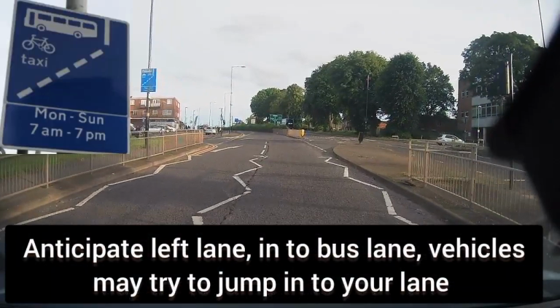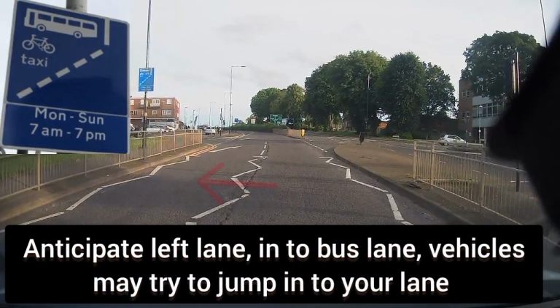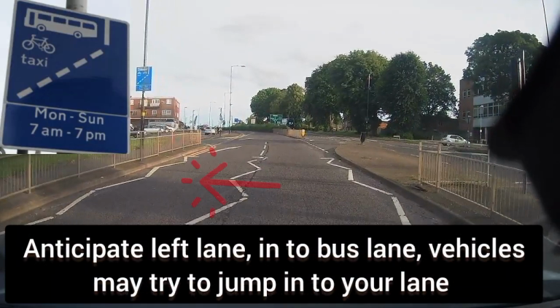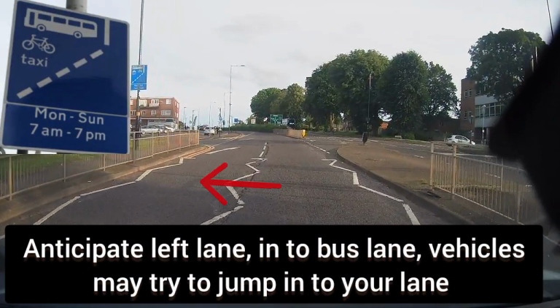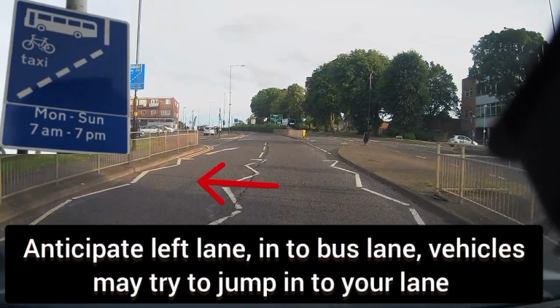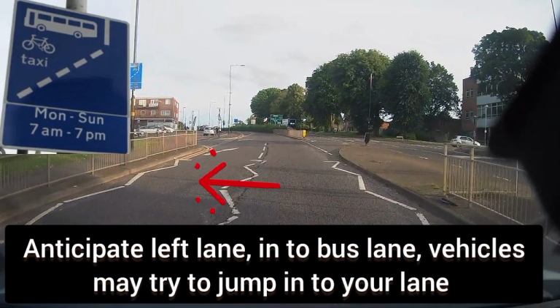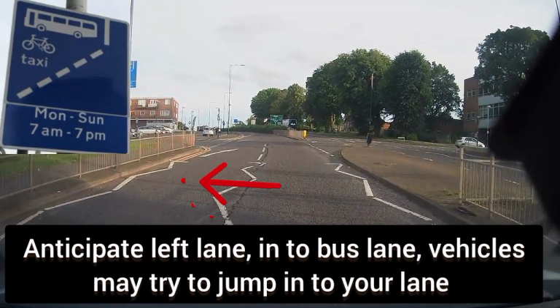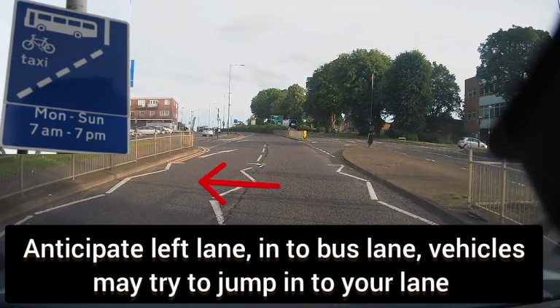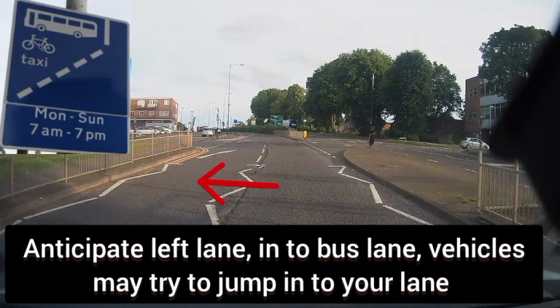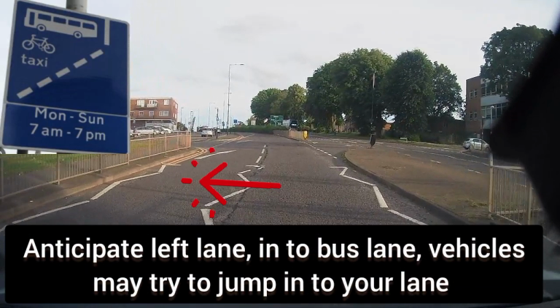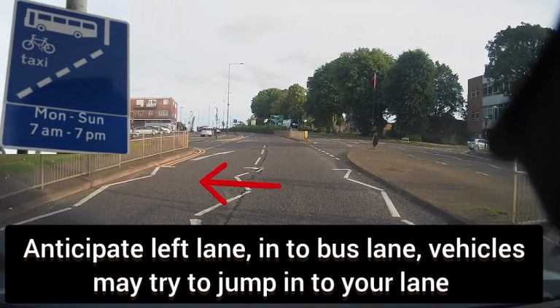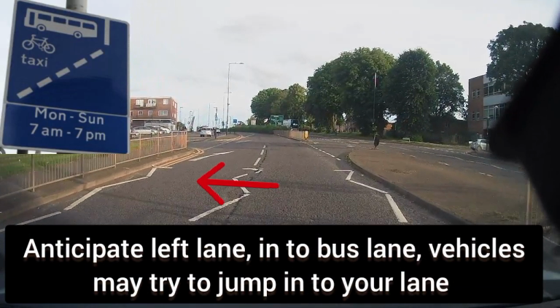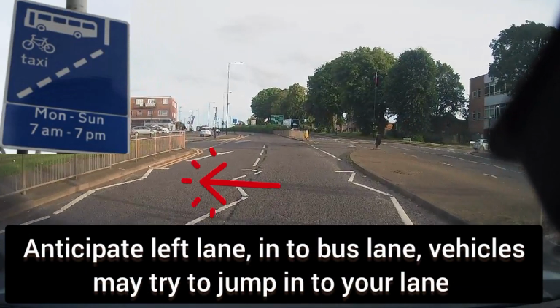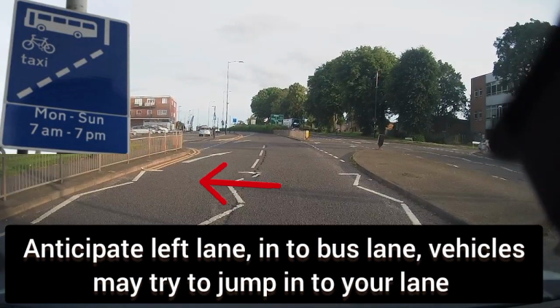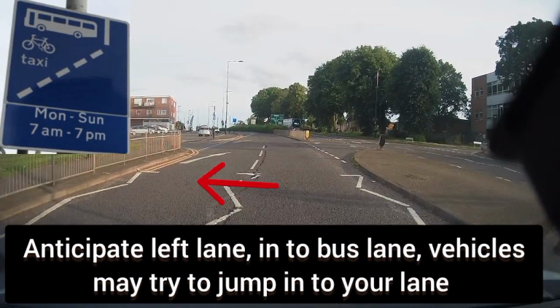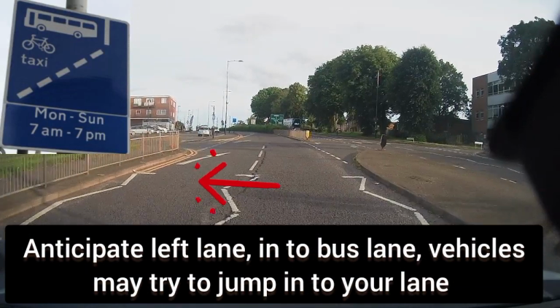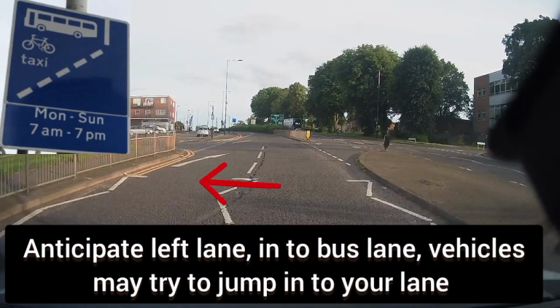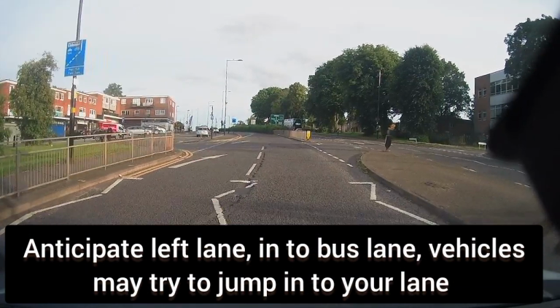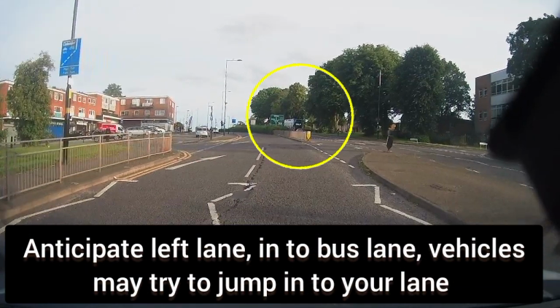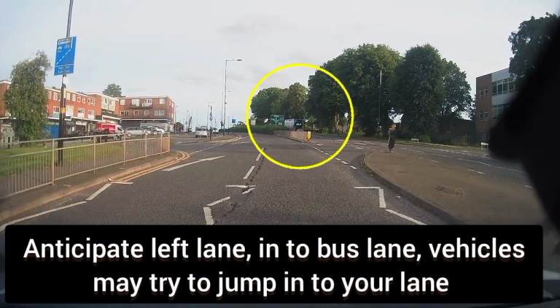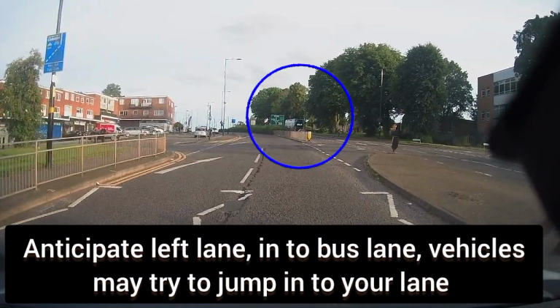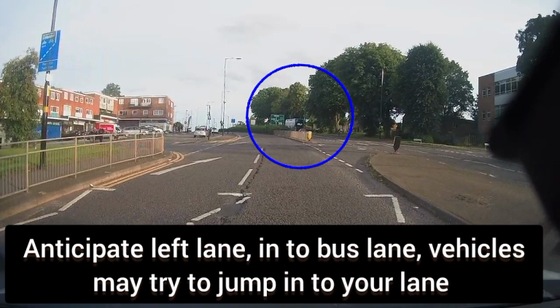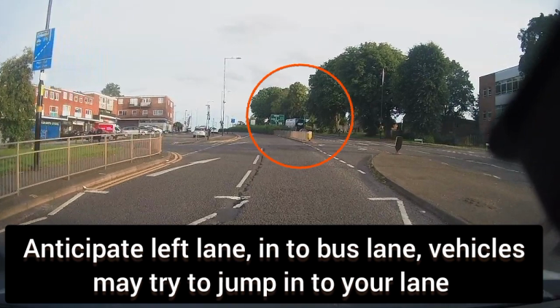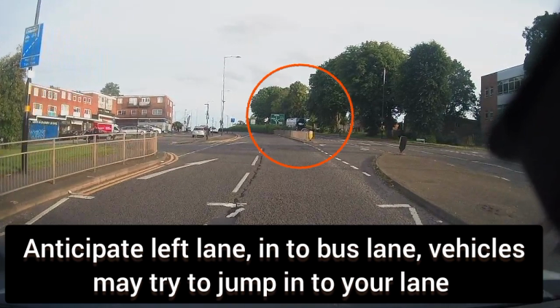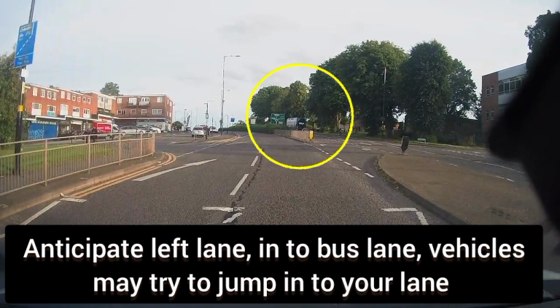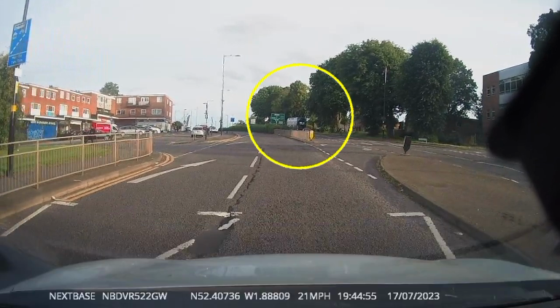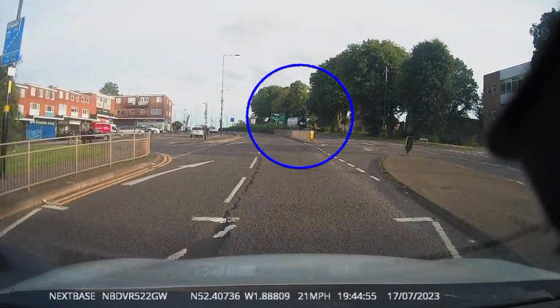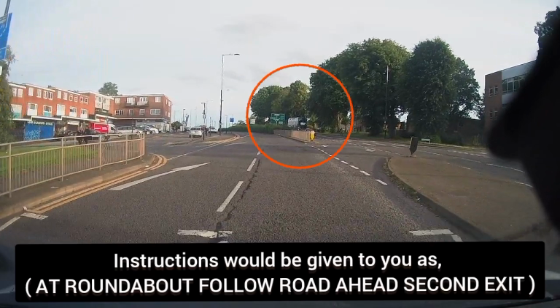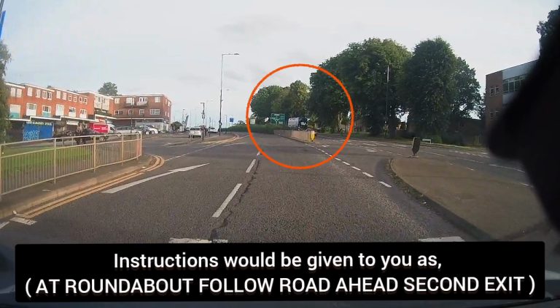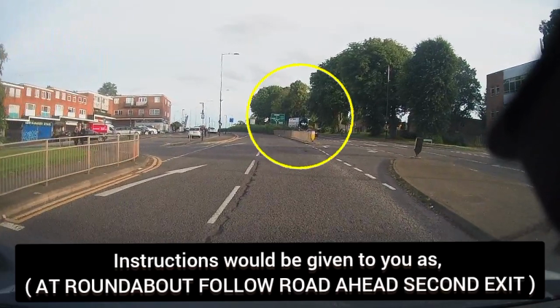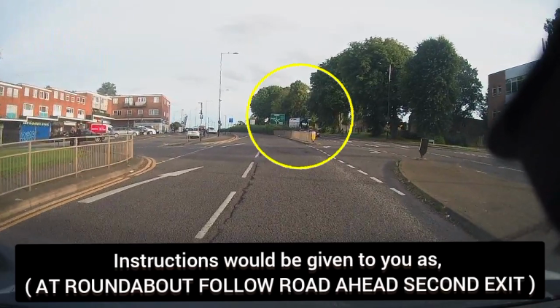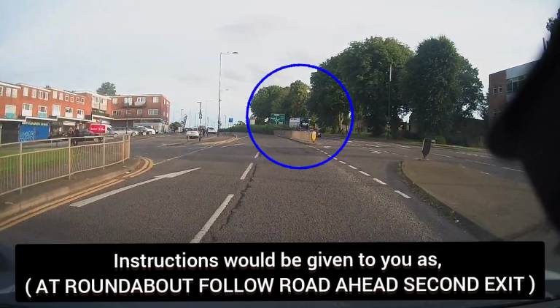As you can see, the left lane is joining into your lane. Anticipate vehicles from the left lane and check your centre and left mirror.